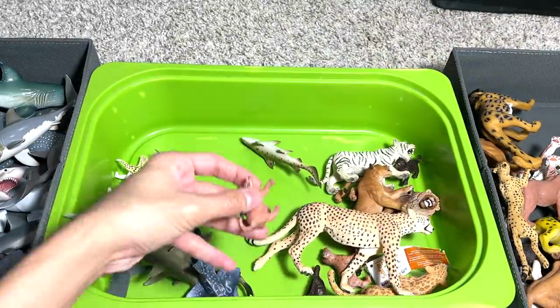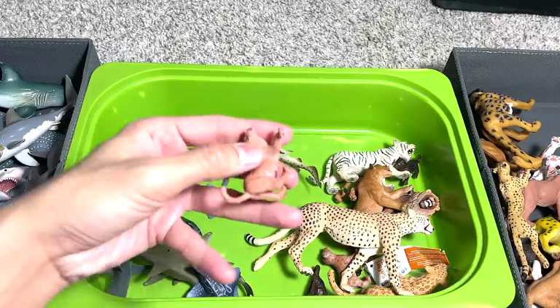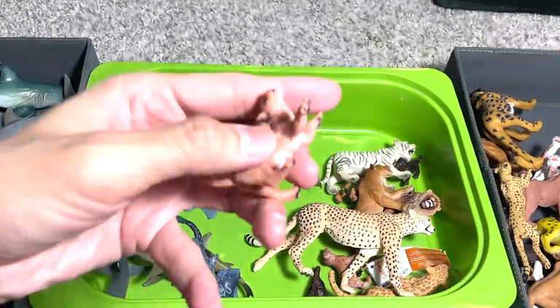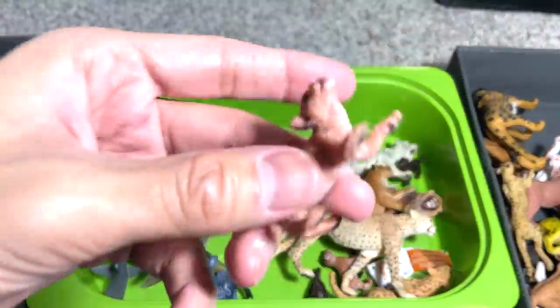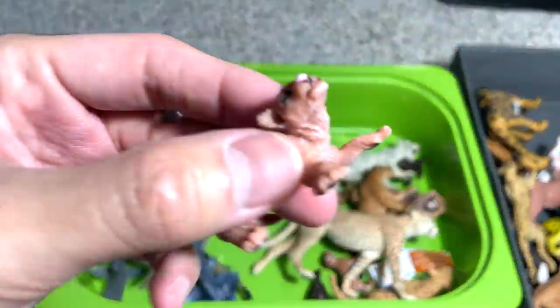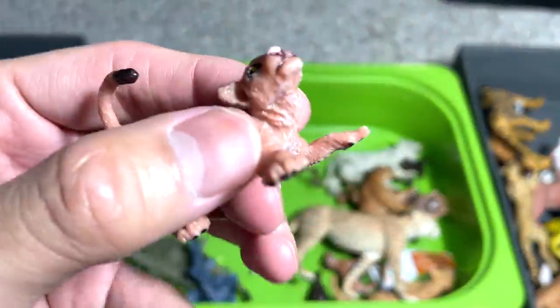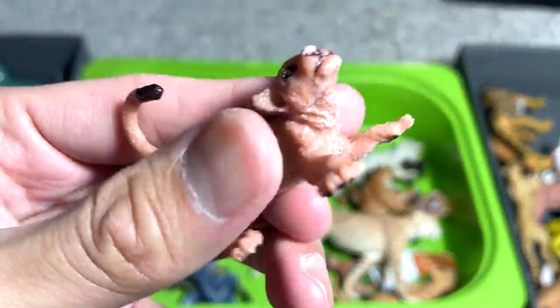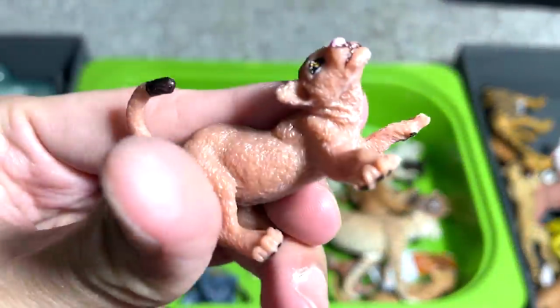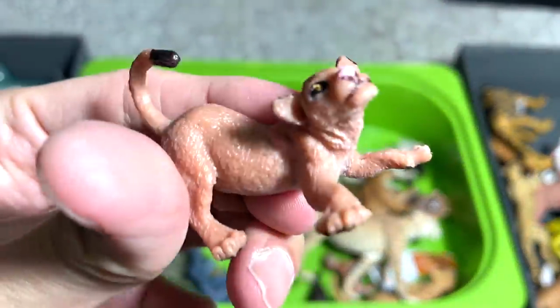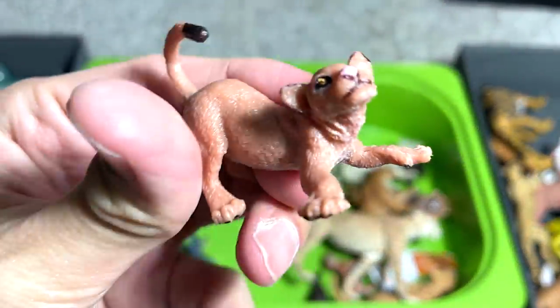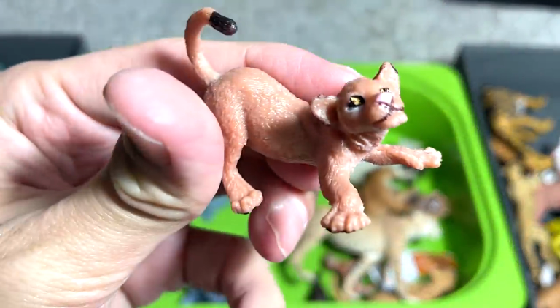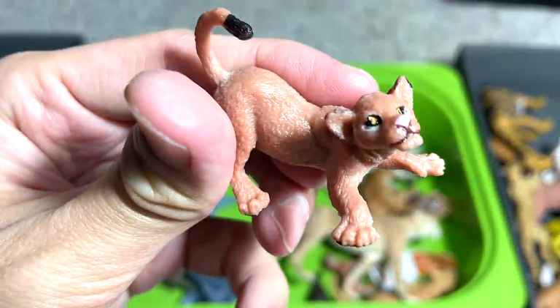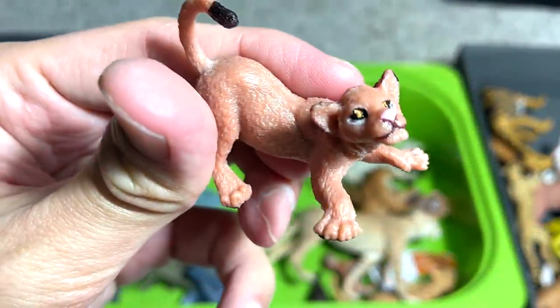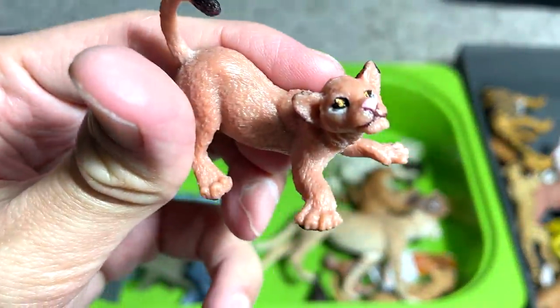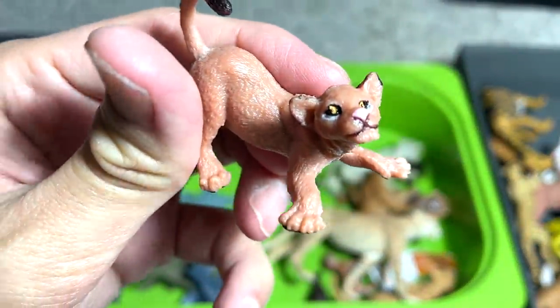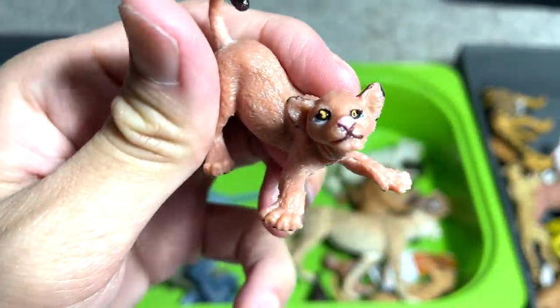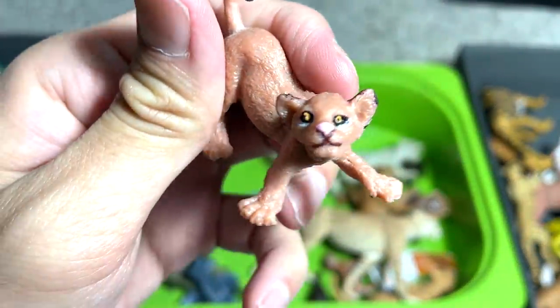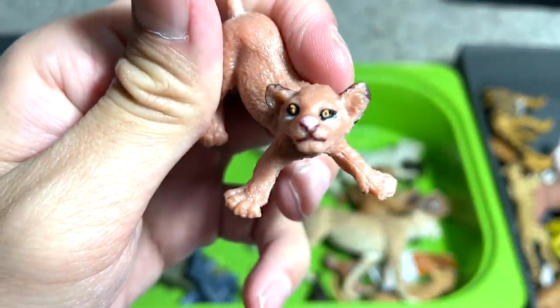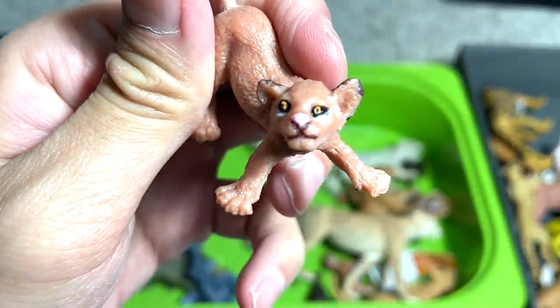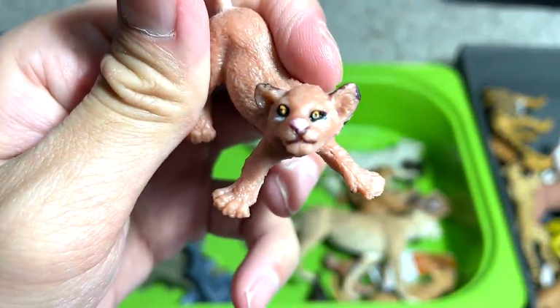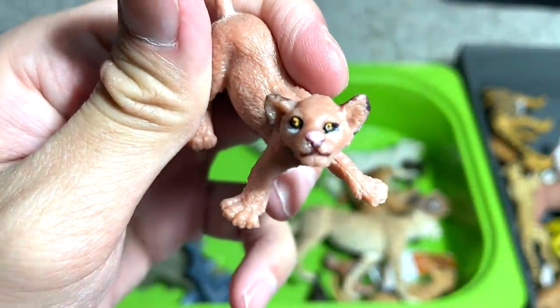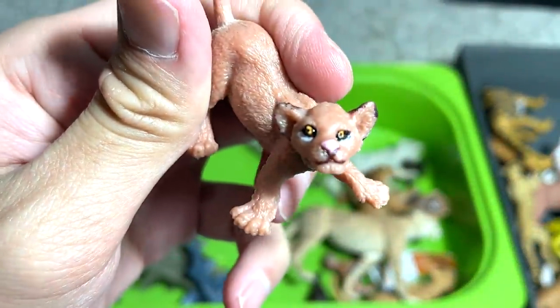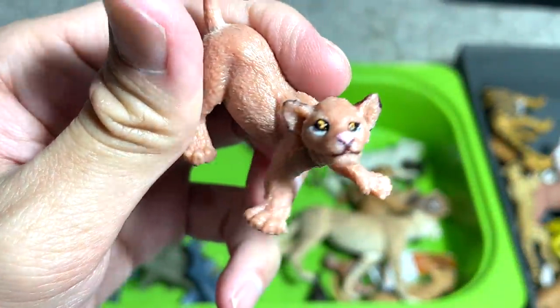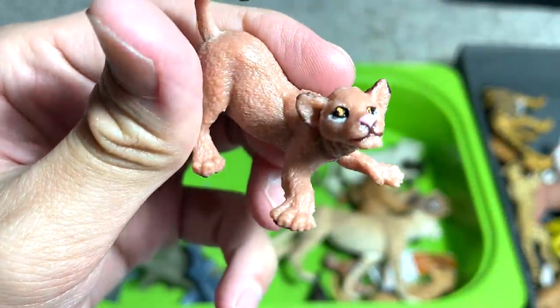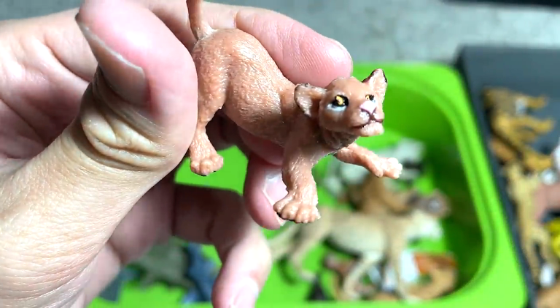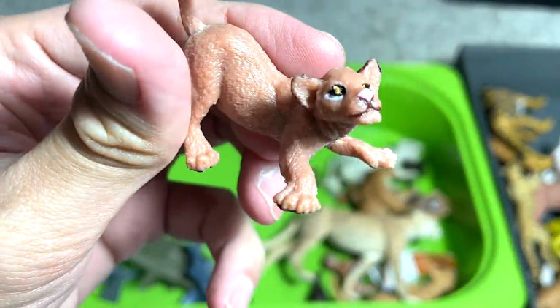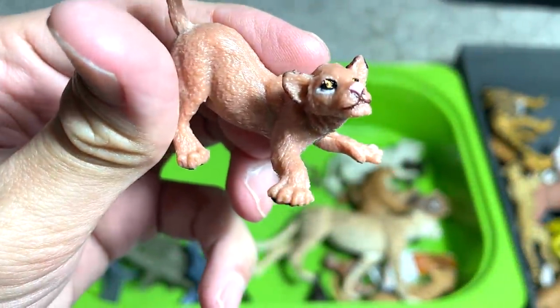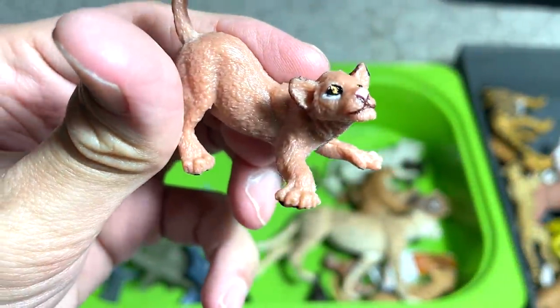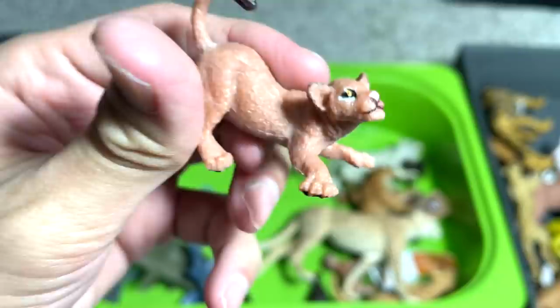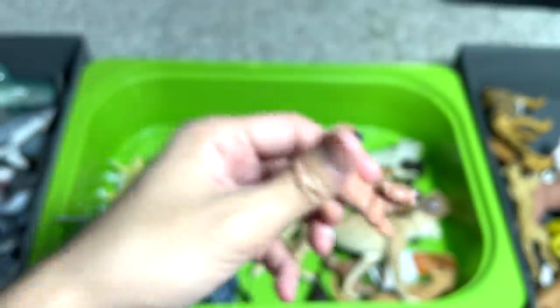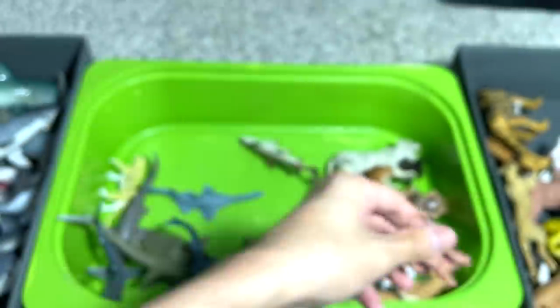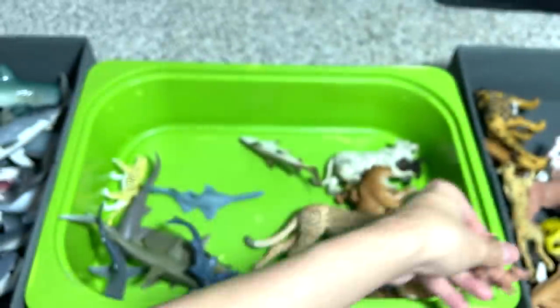A small lion cub — the face looks horrible. It's very badly painted.